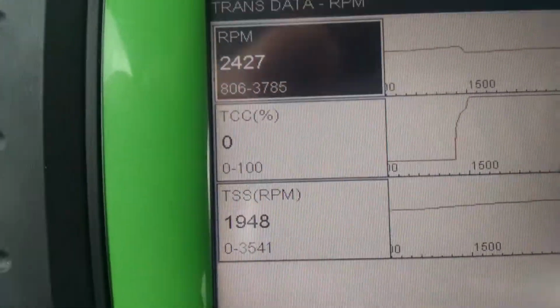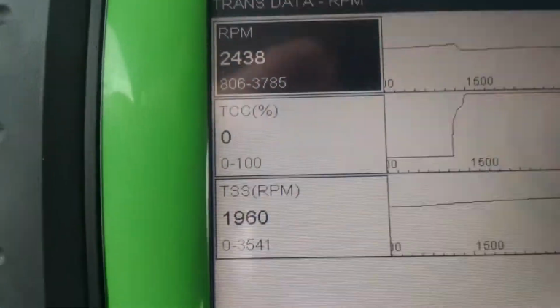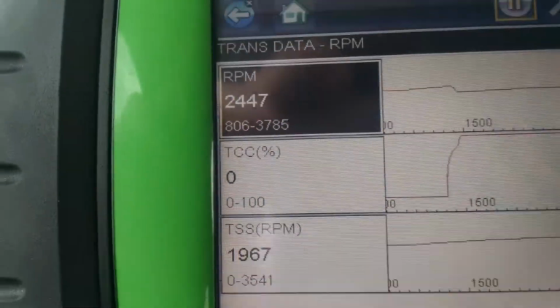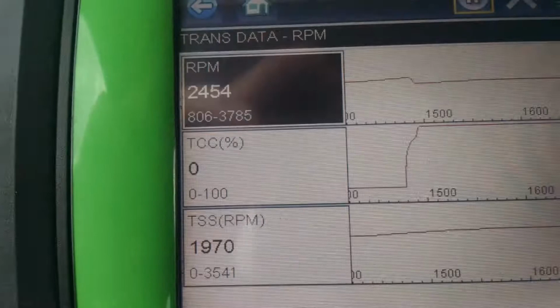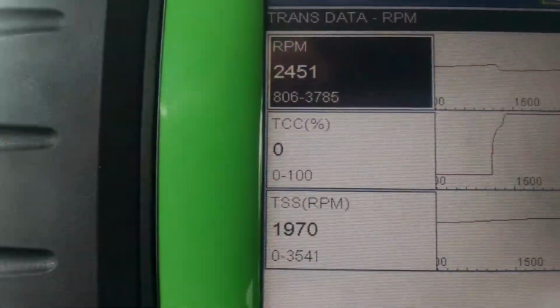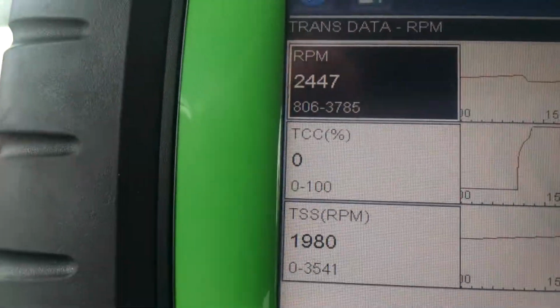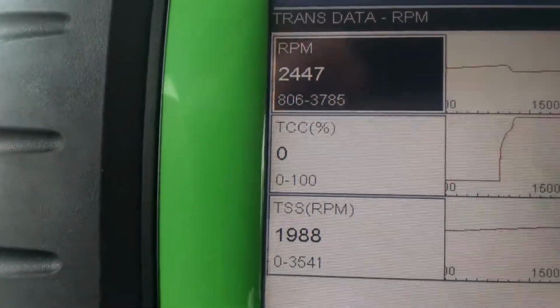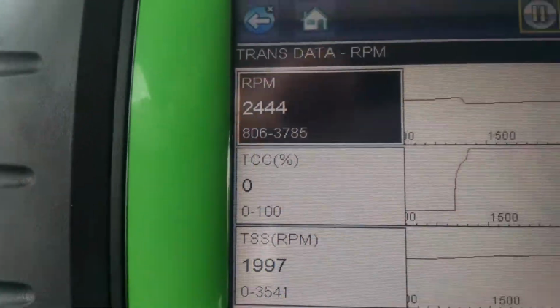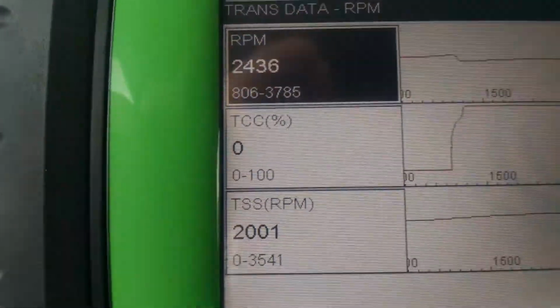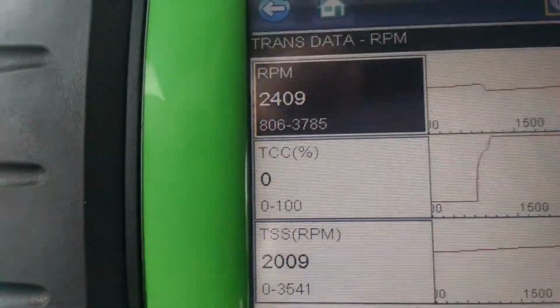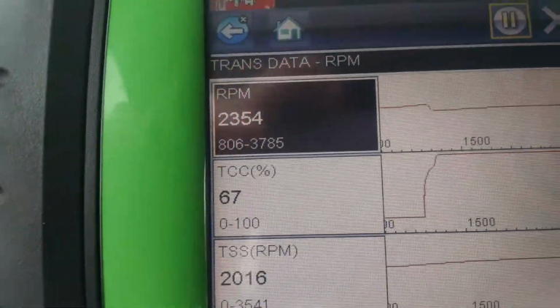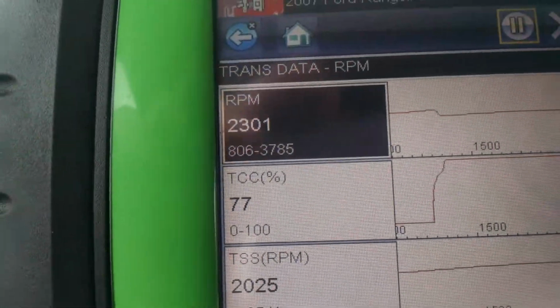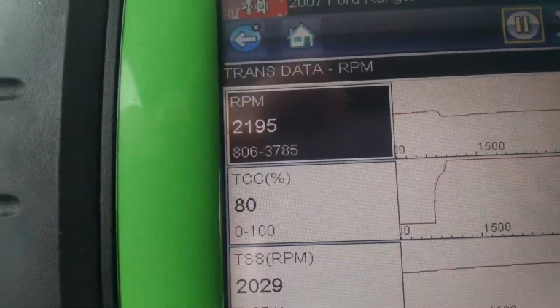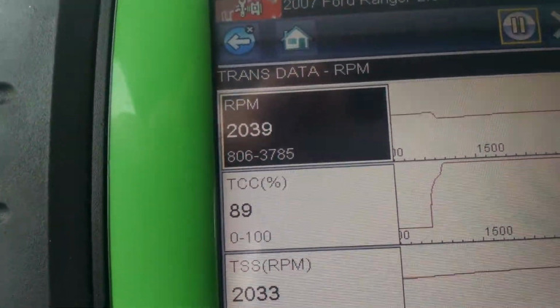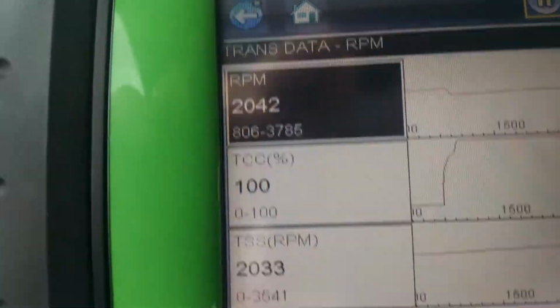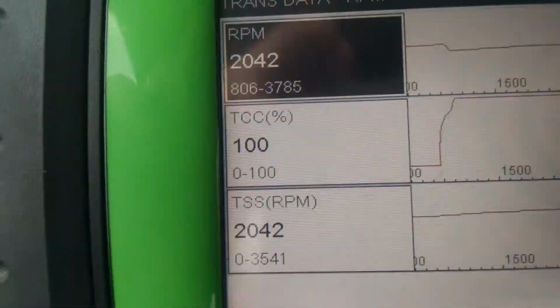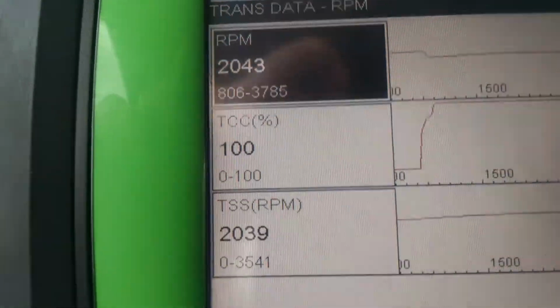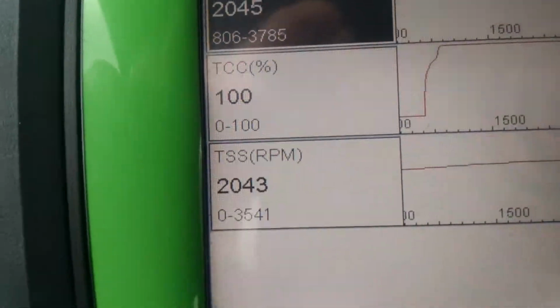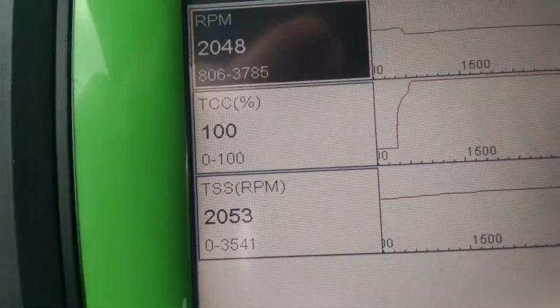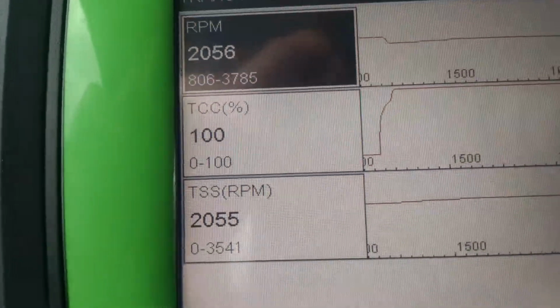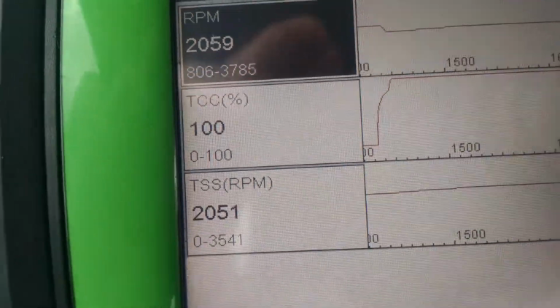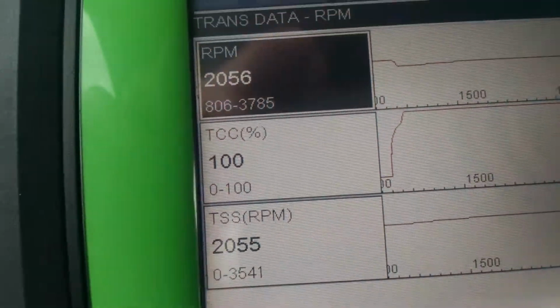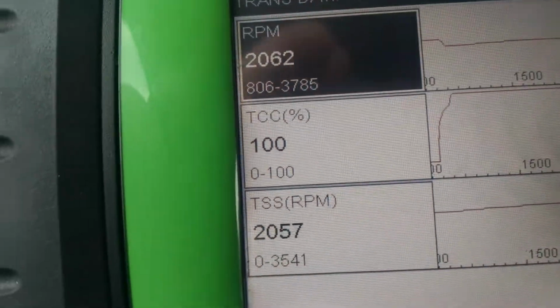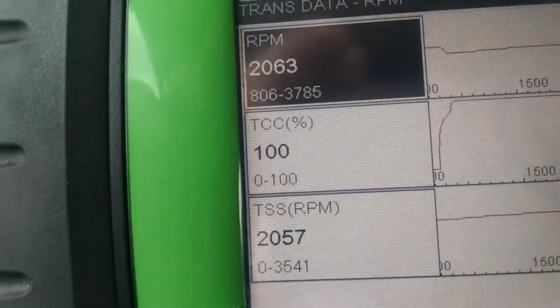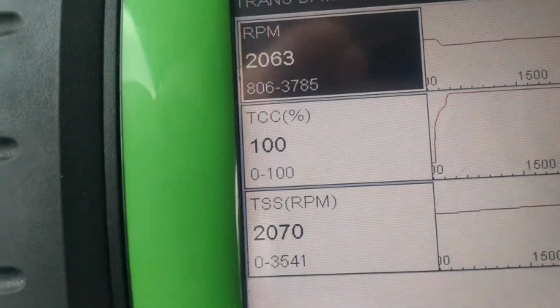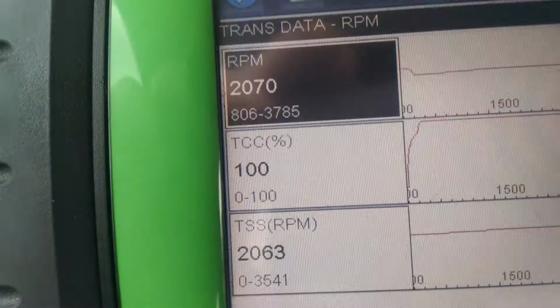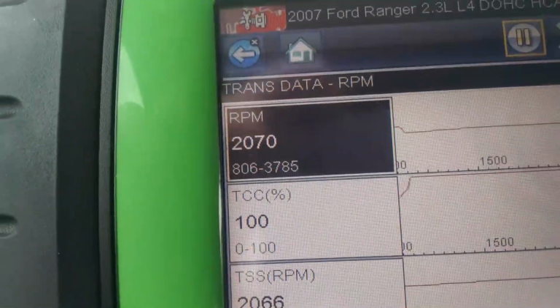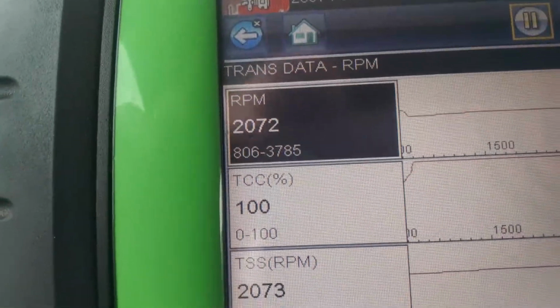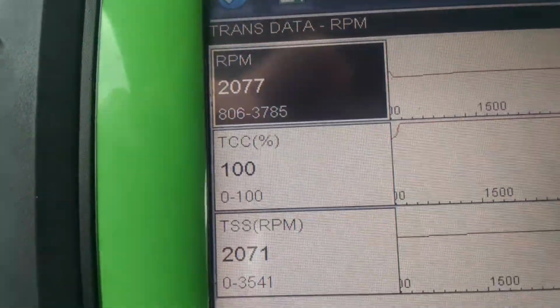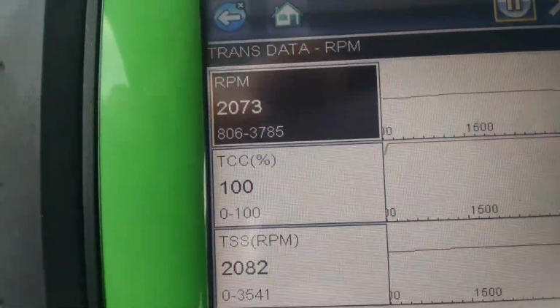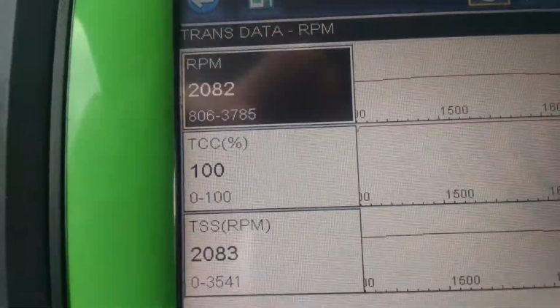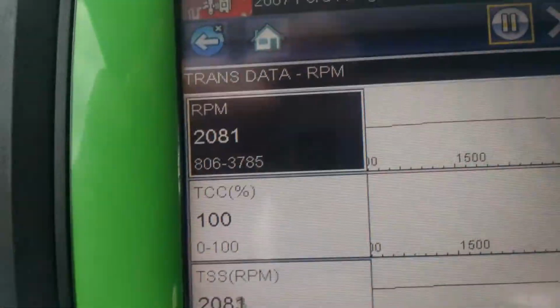Let's see if we can get this thing to apply again here. Okay, there it is — that's what you want to see right there. Thanks for watching.